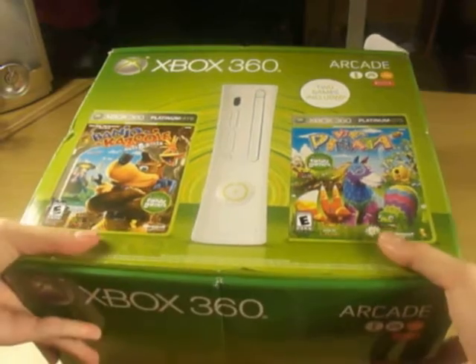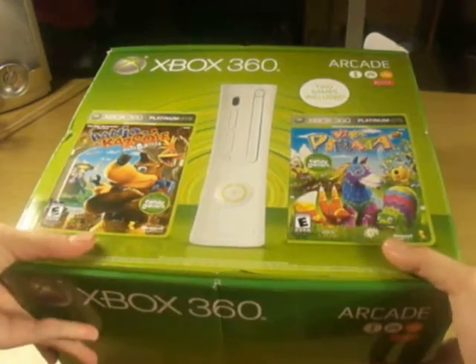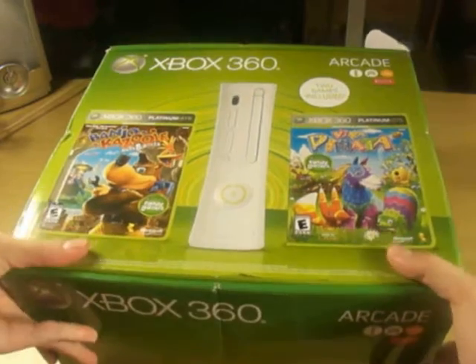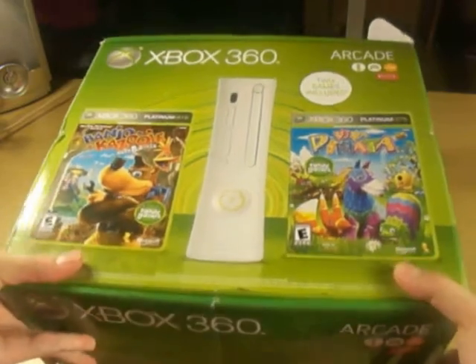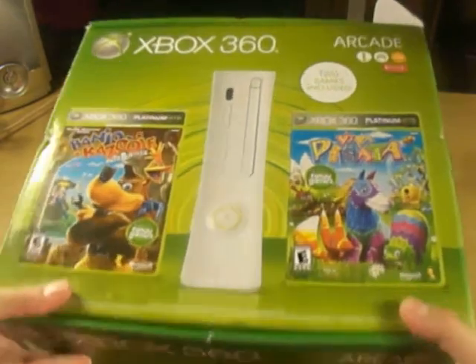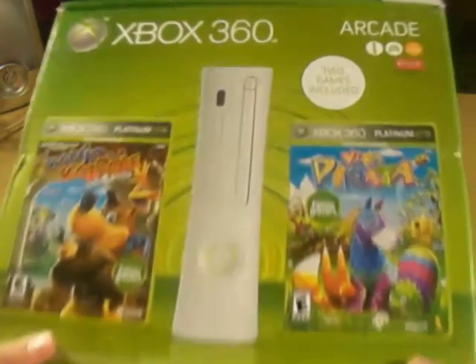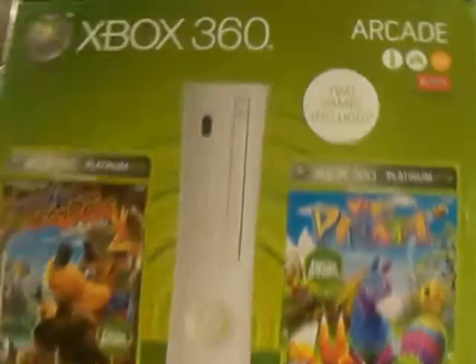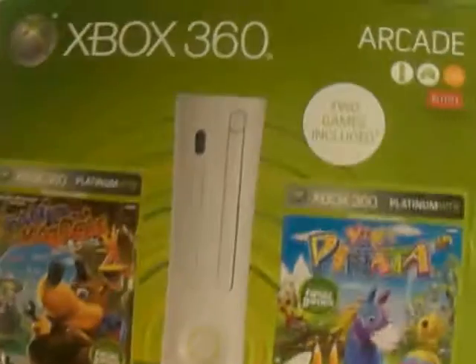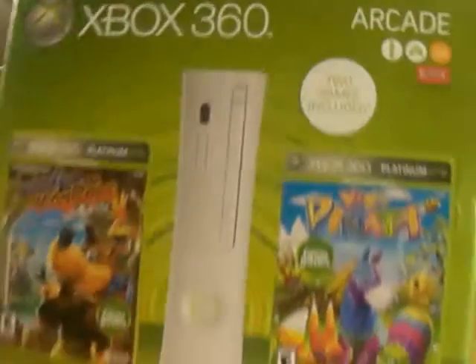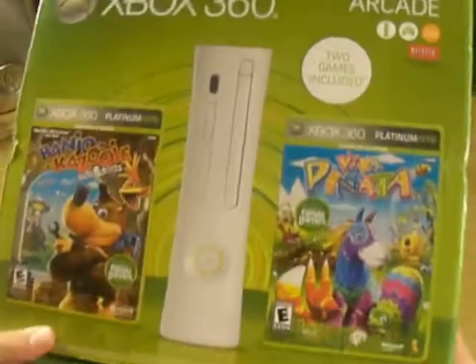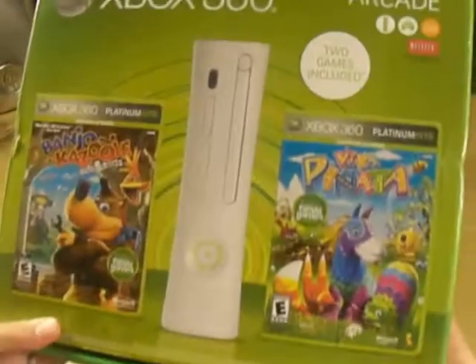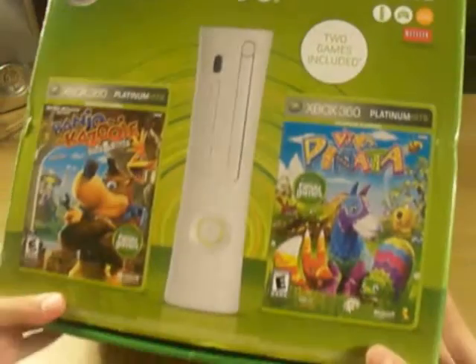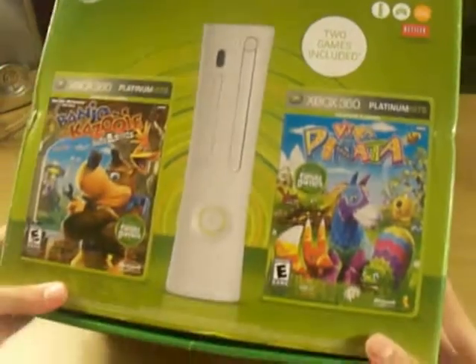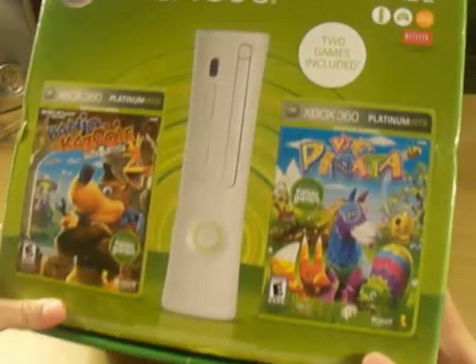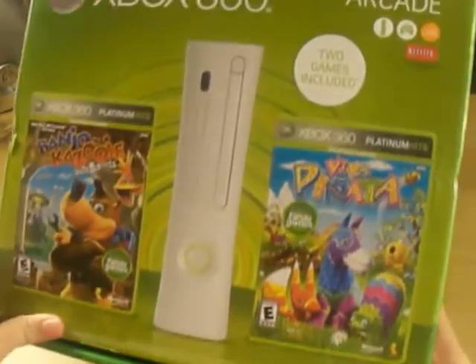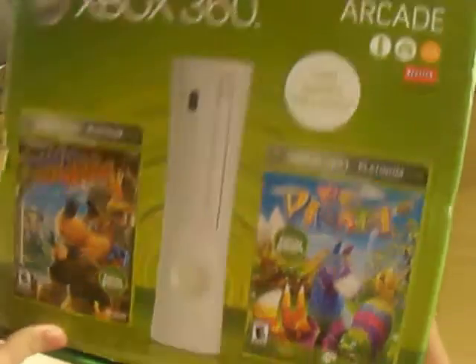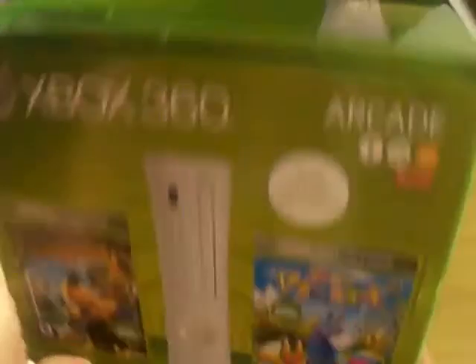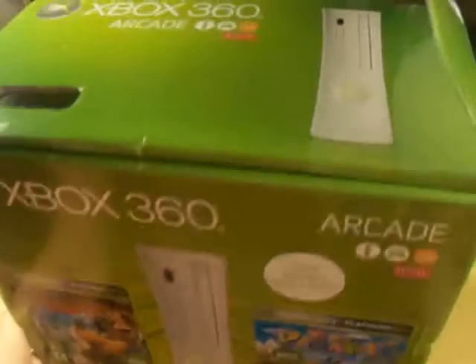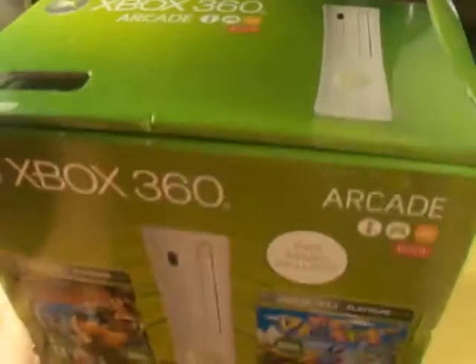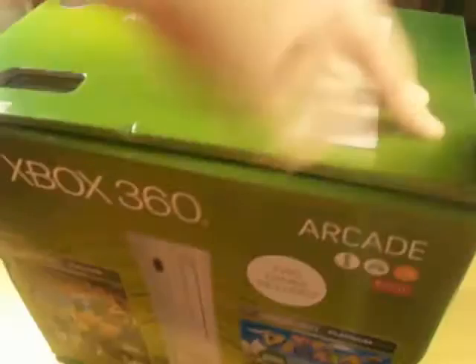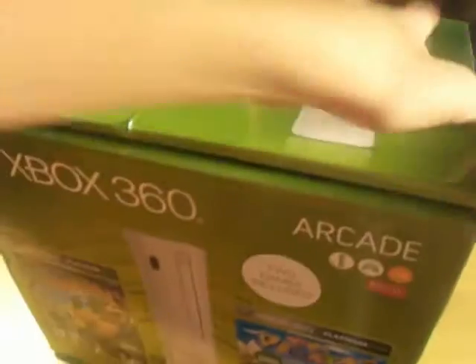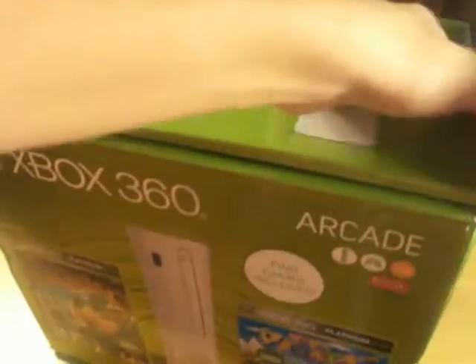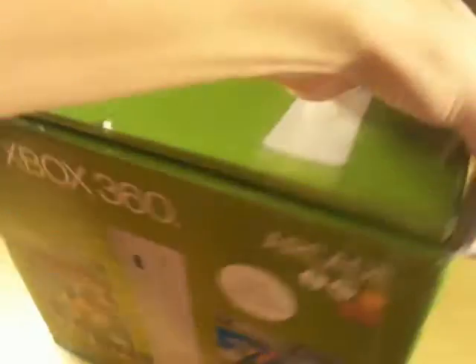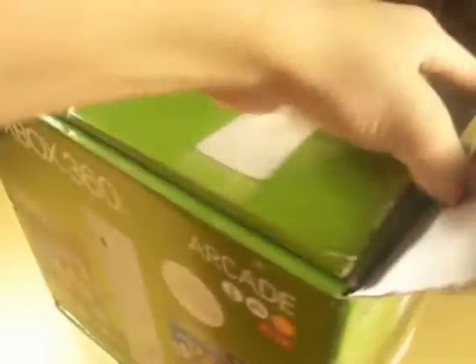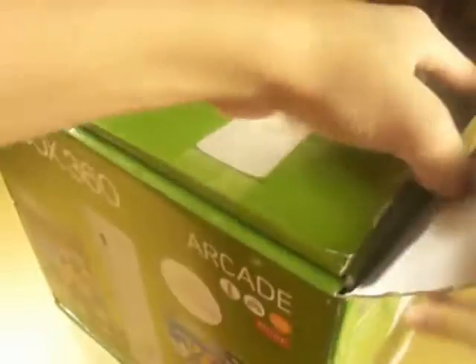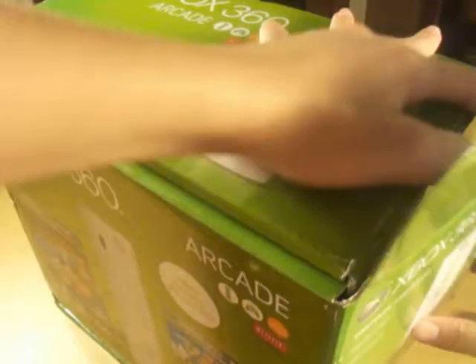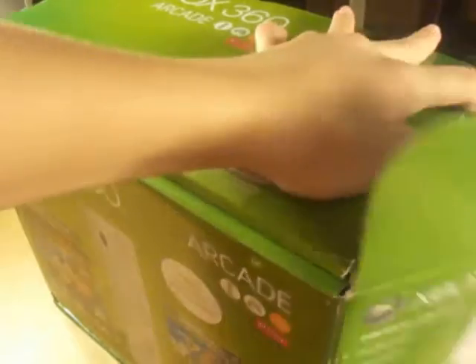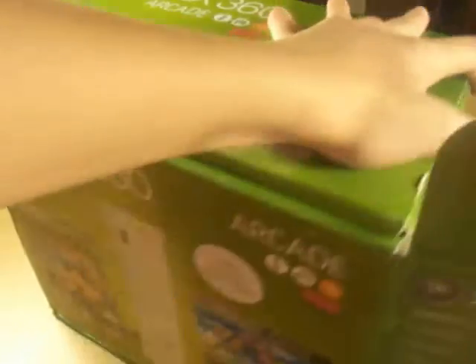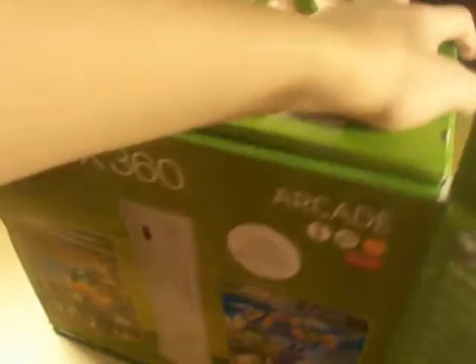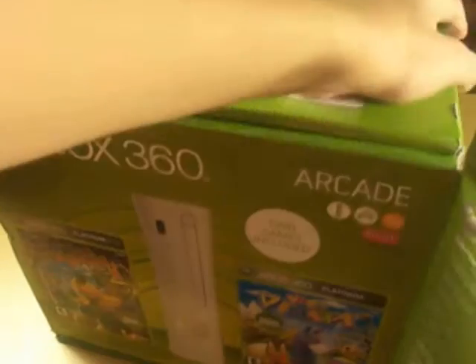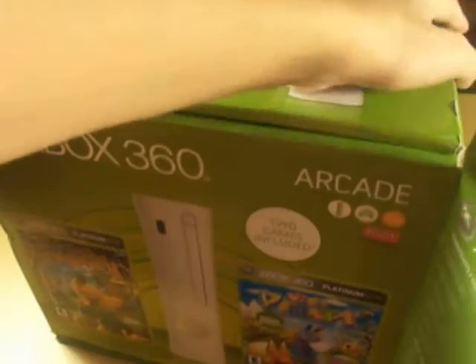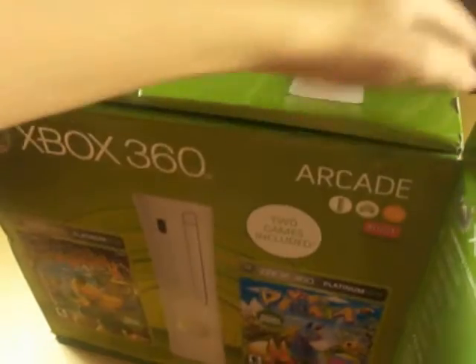I do have an Xbox, but it broke, so... You get a new one?